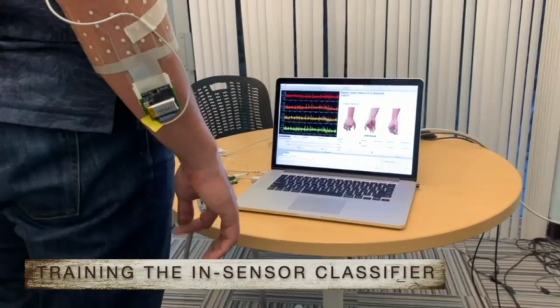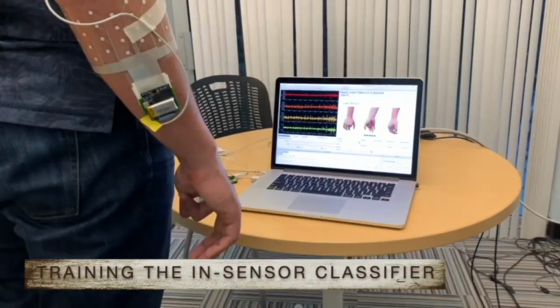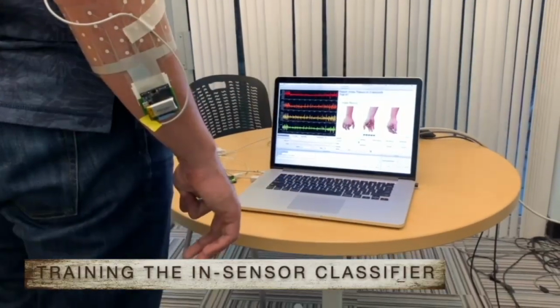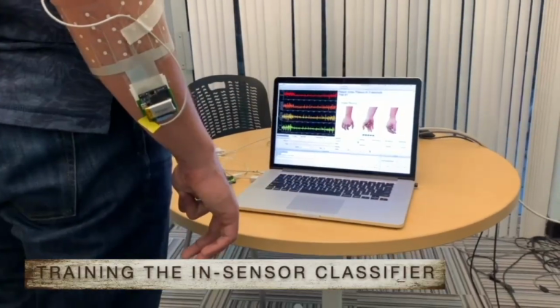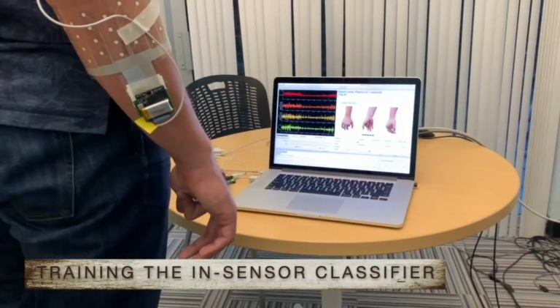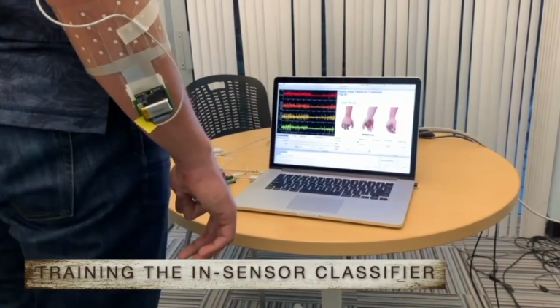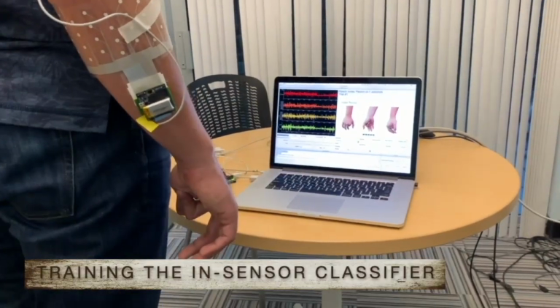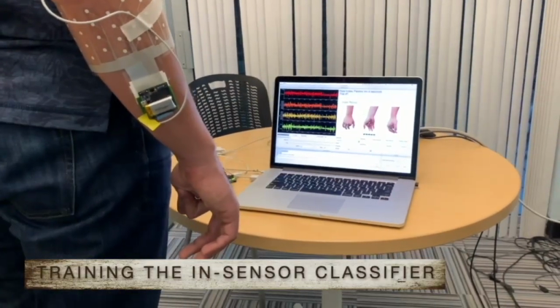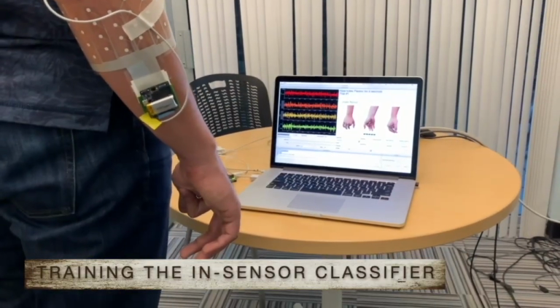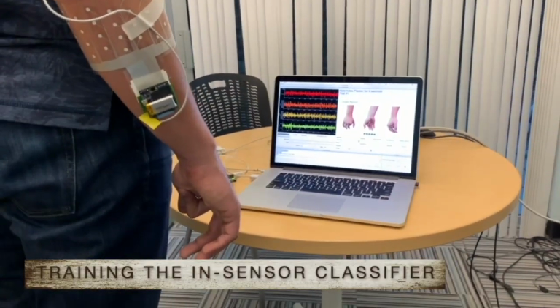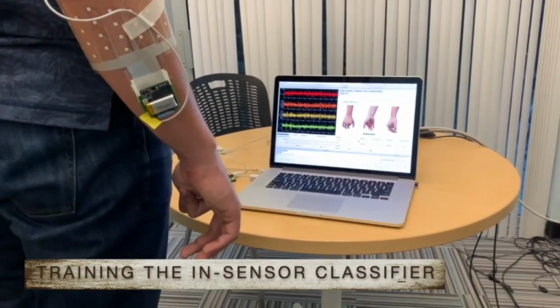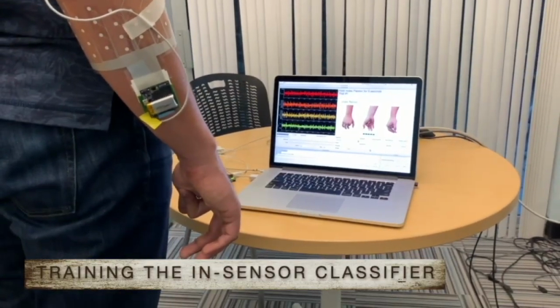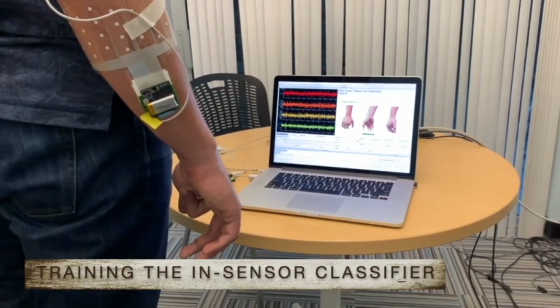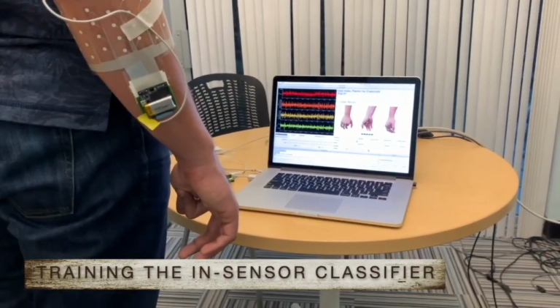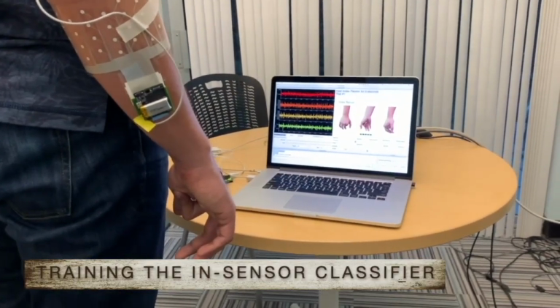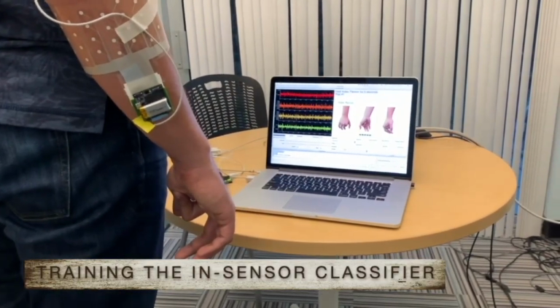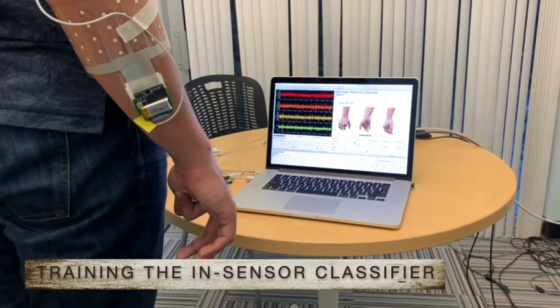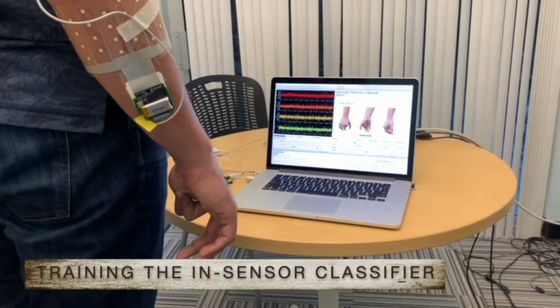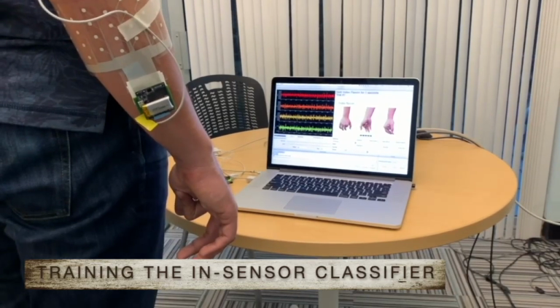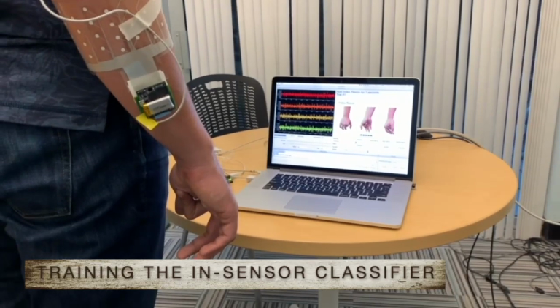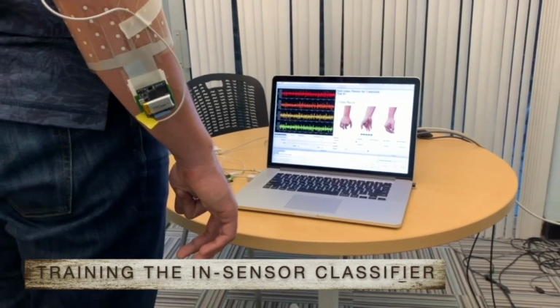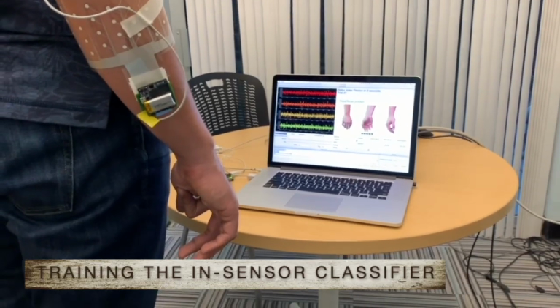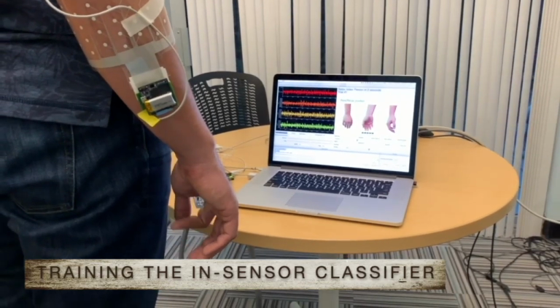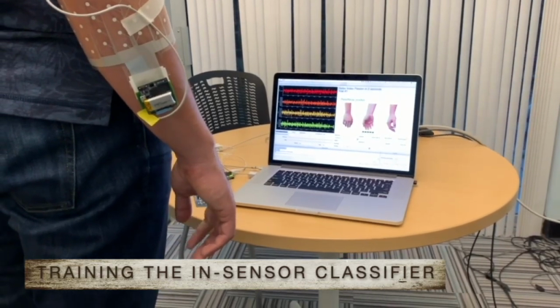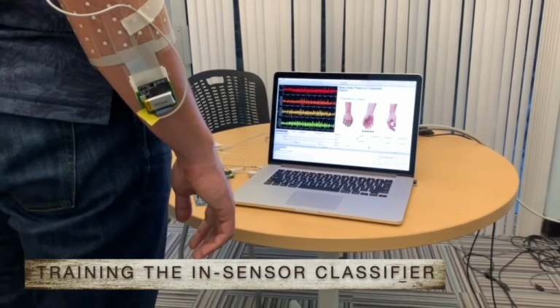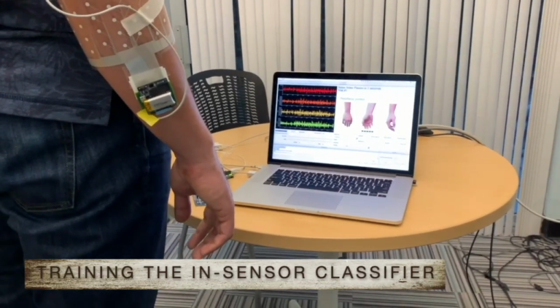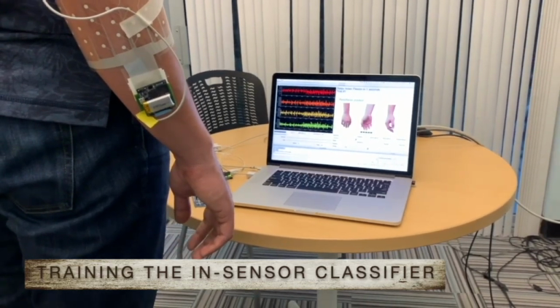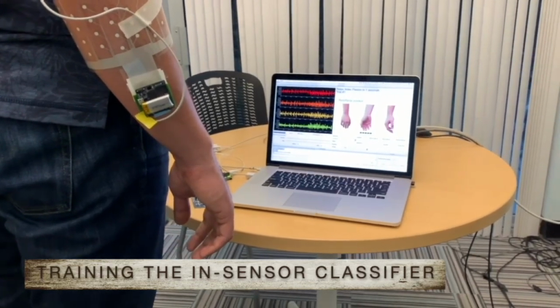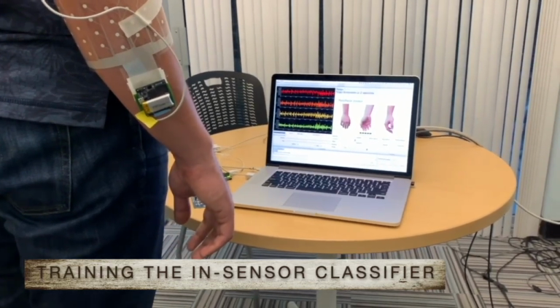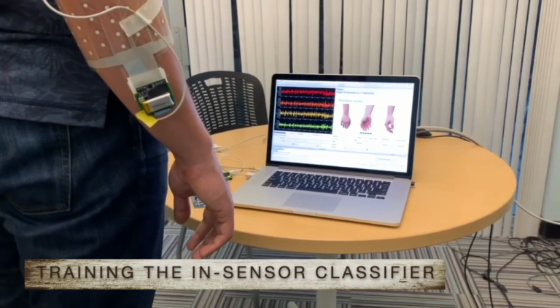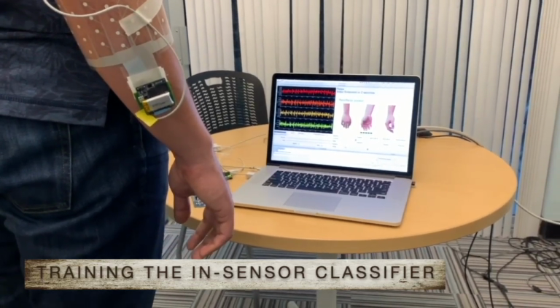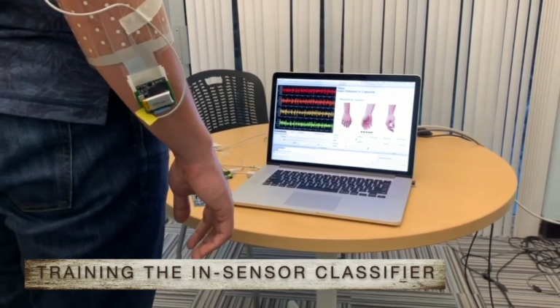The user is instructed to perform each gesture only once to train the sensor classifier.